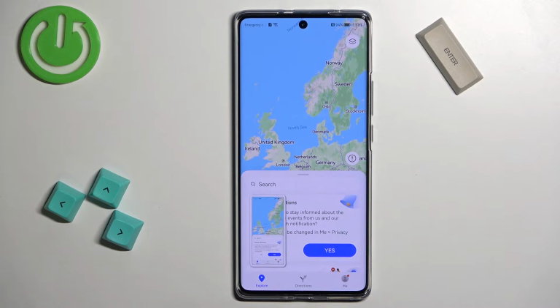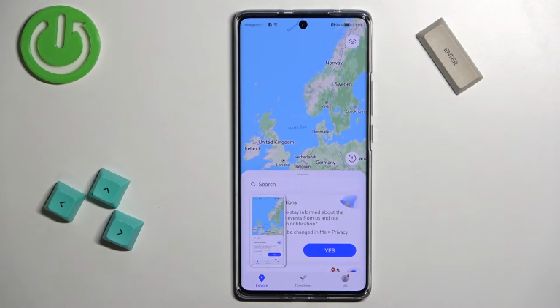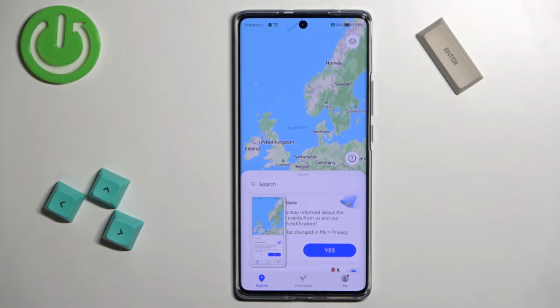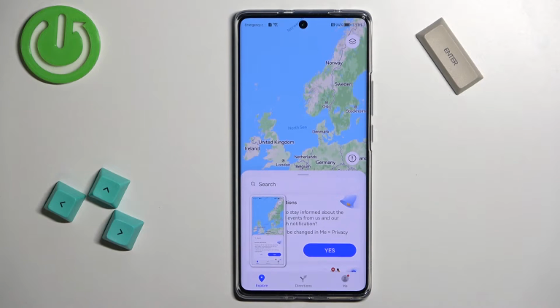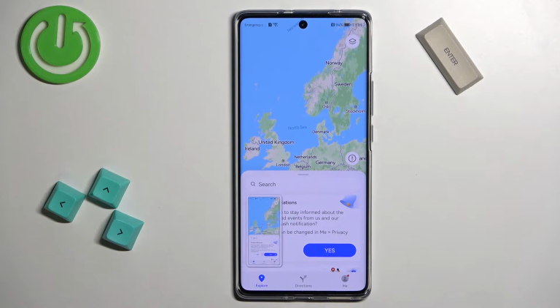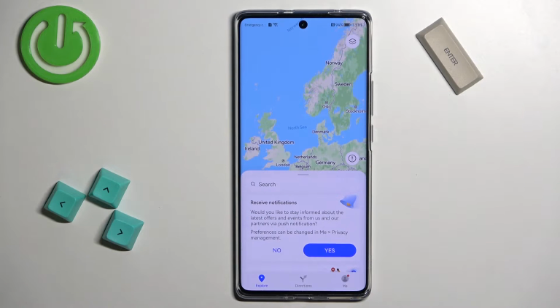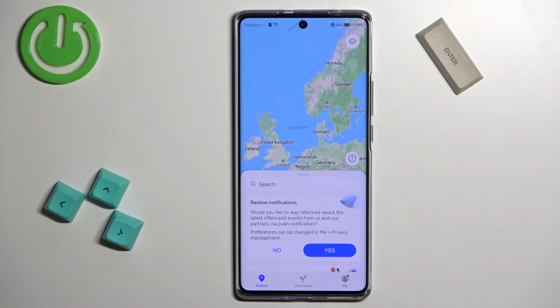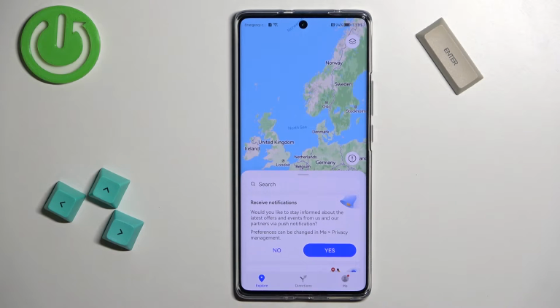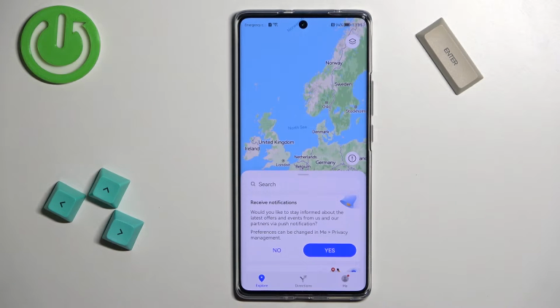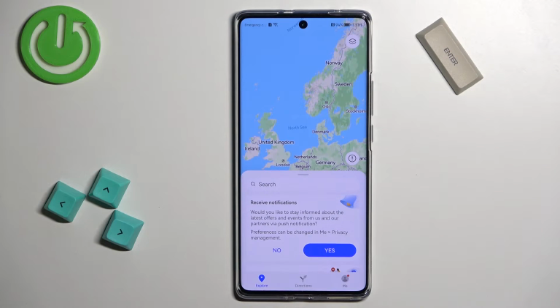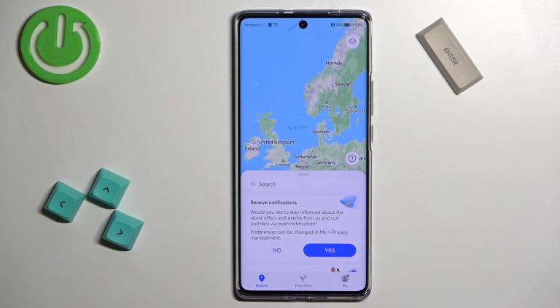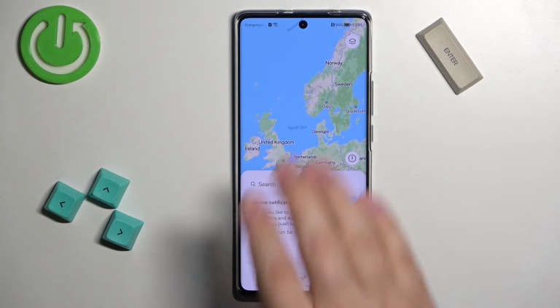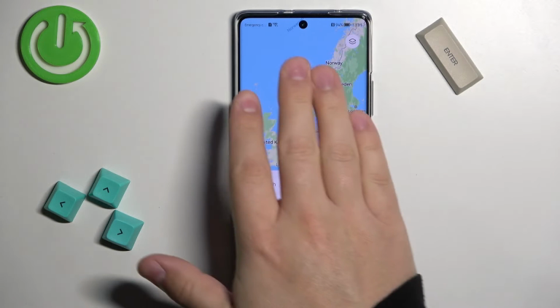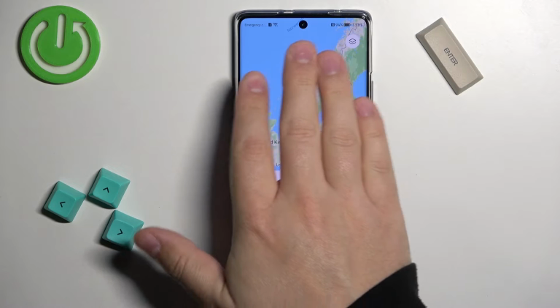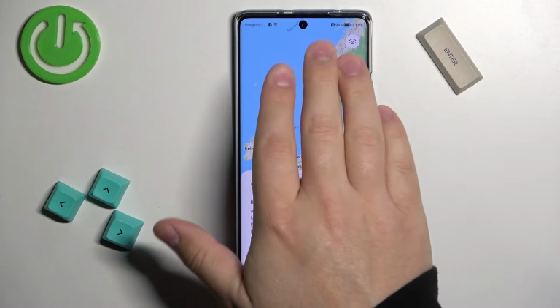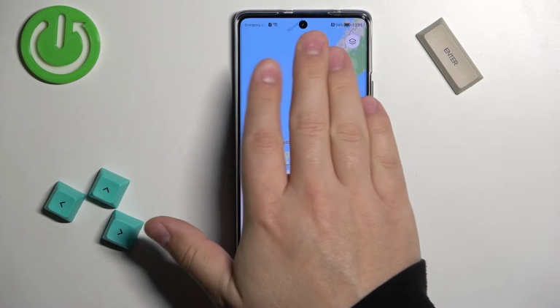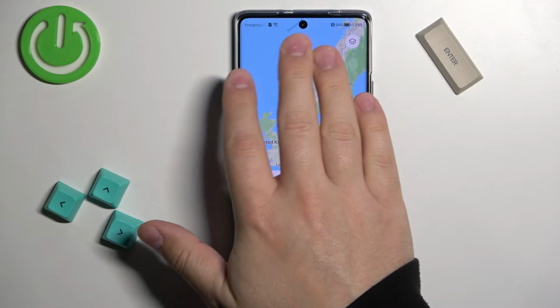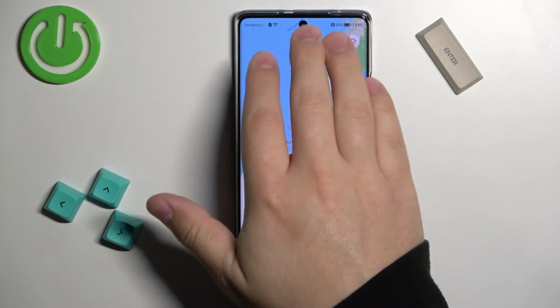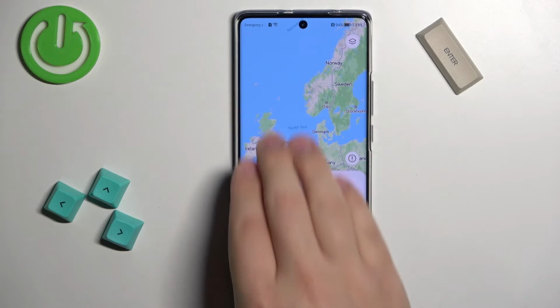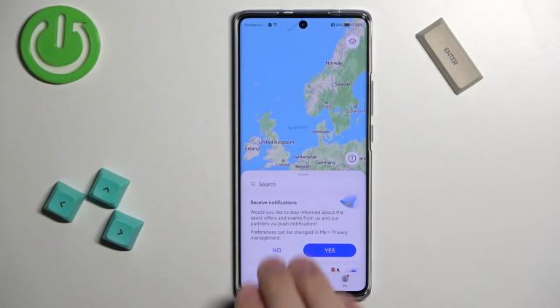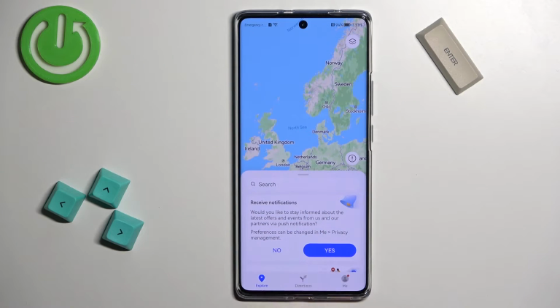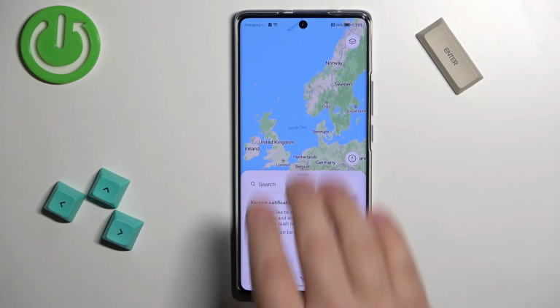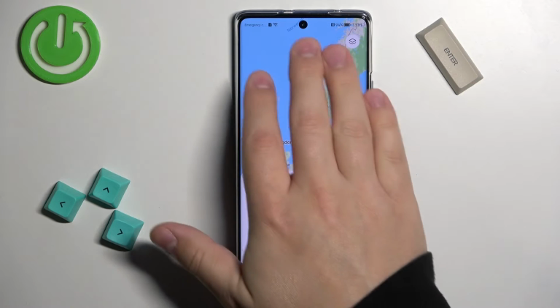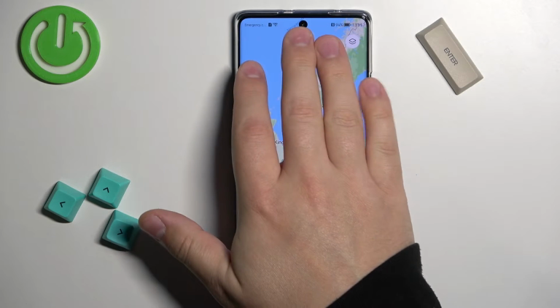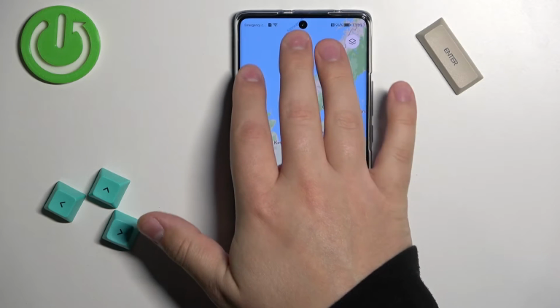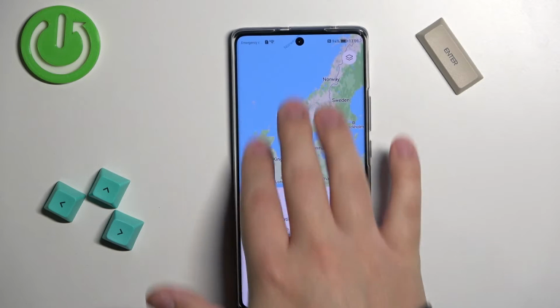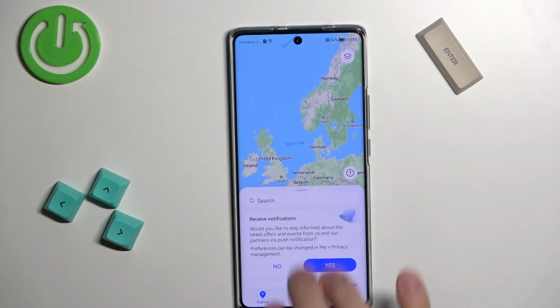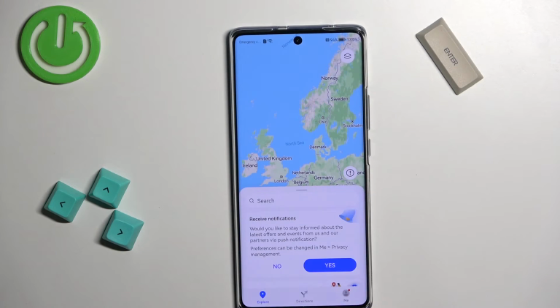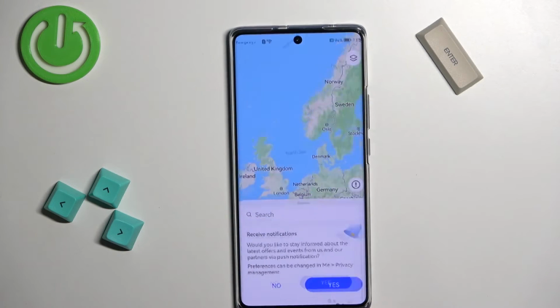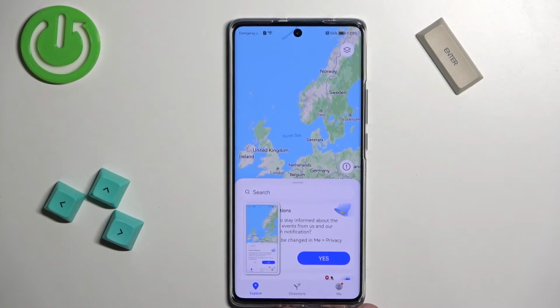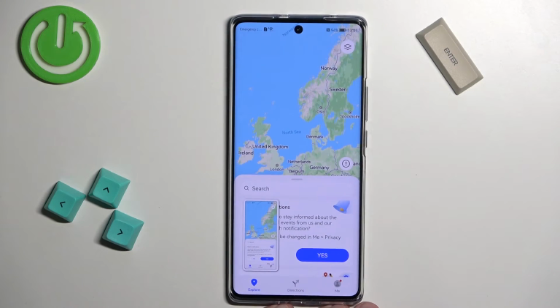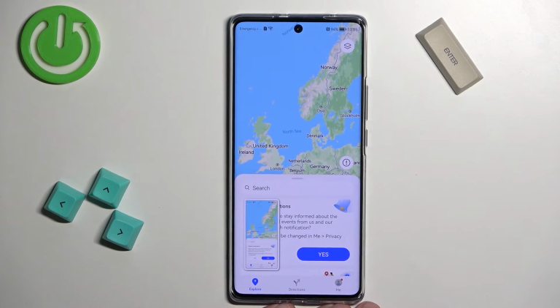You can also use the three-finger method. You place three fingers on the screen and swipe down with them, like that.